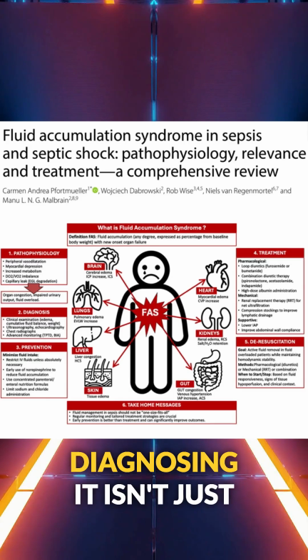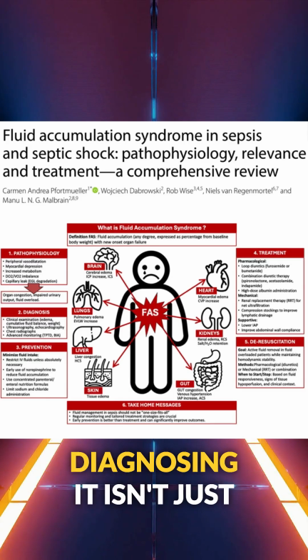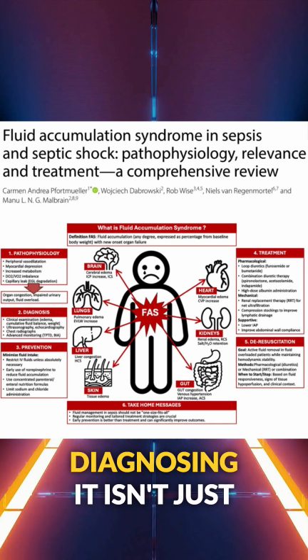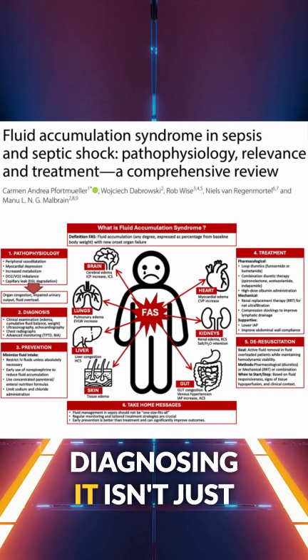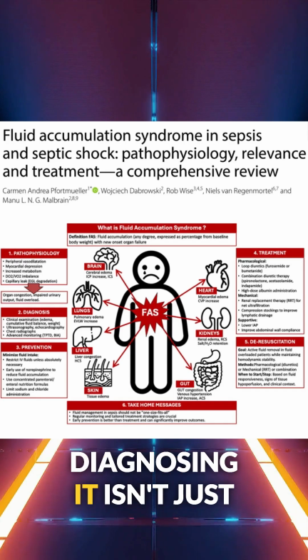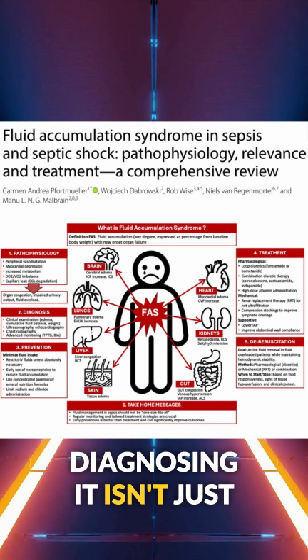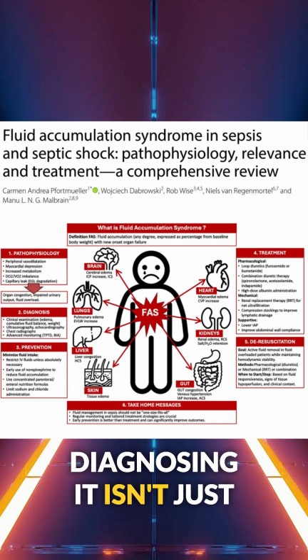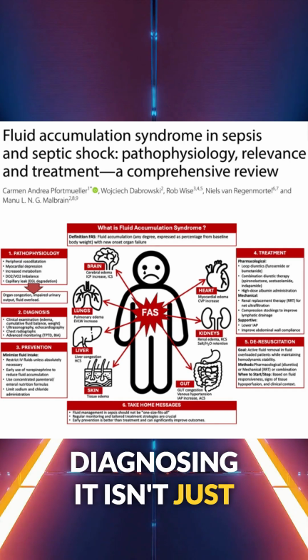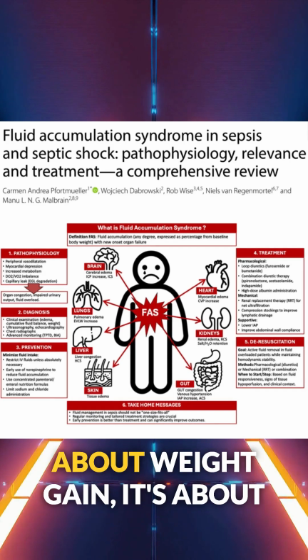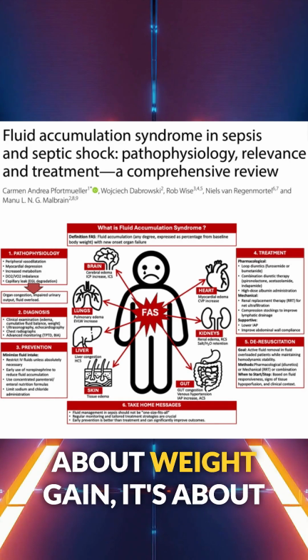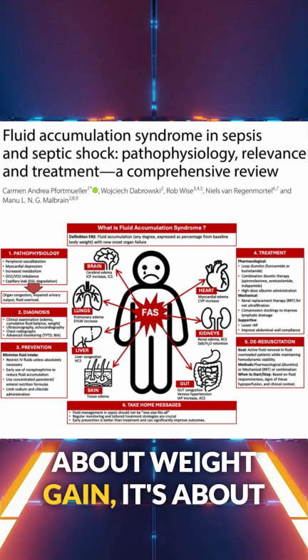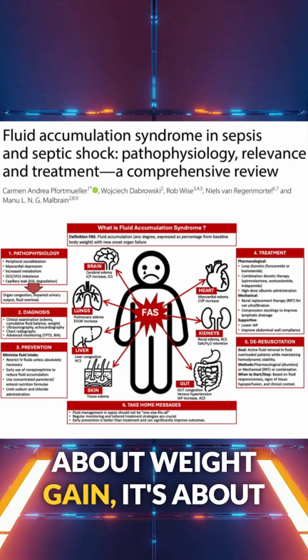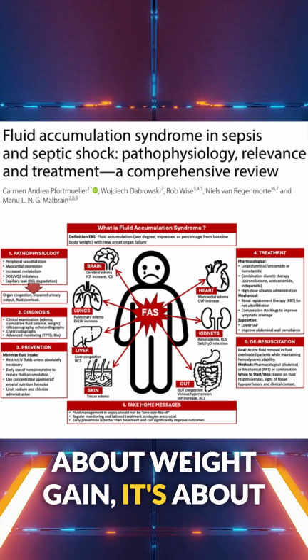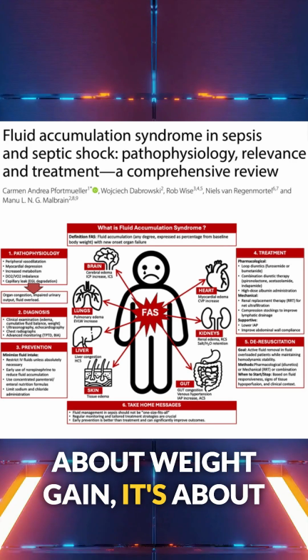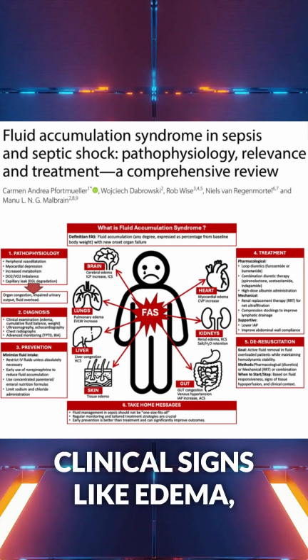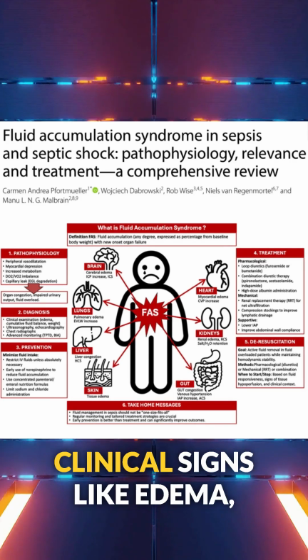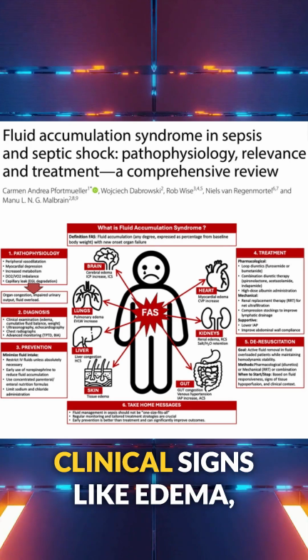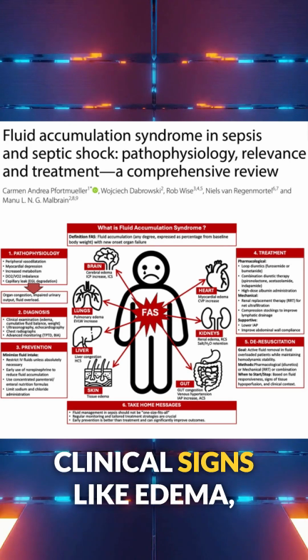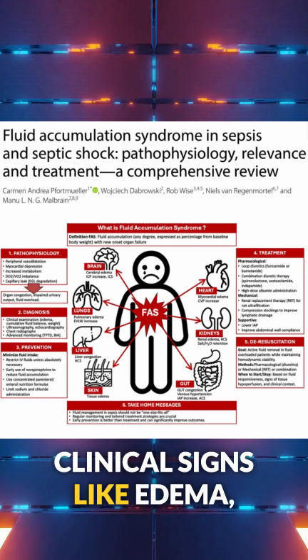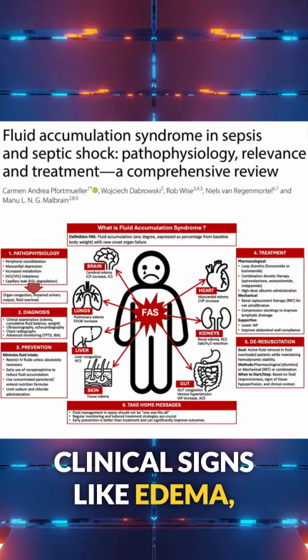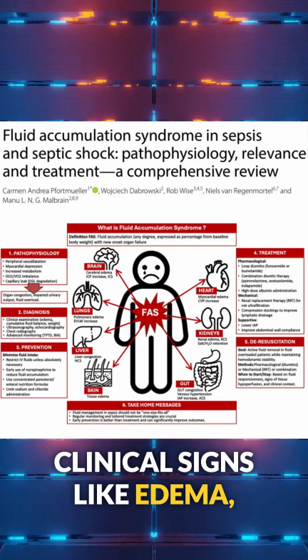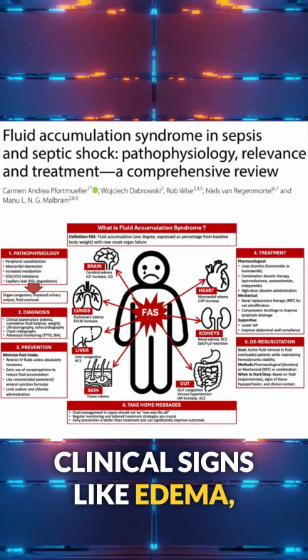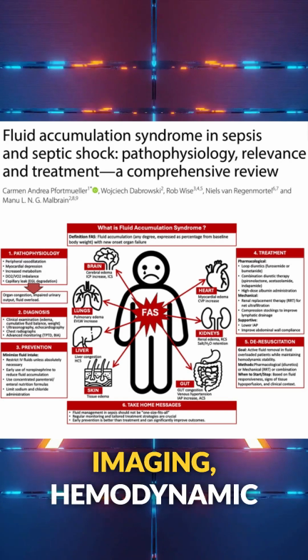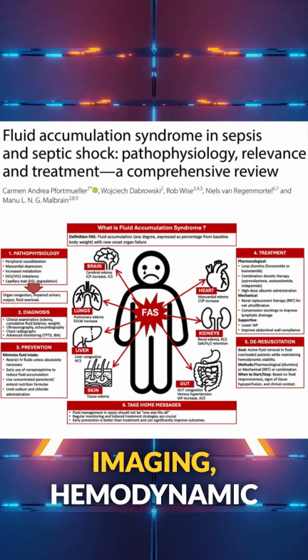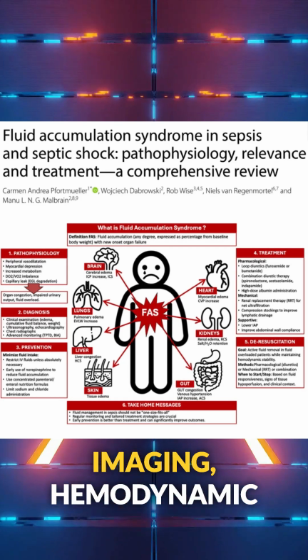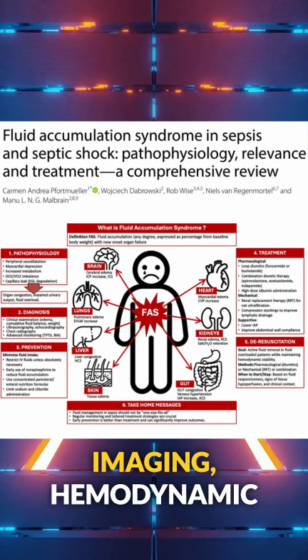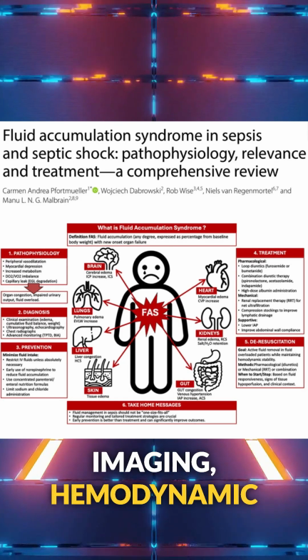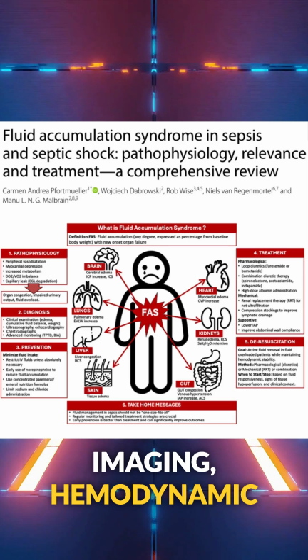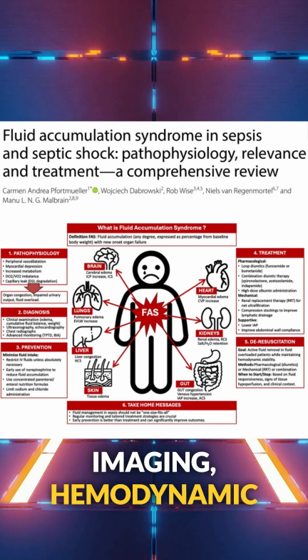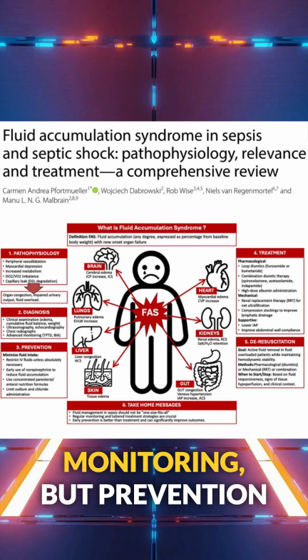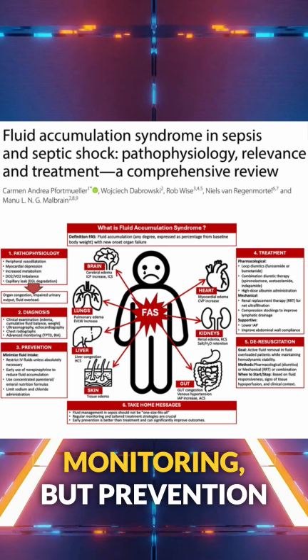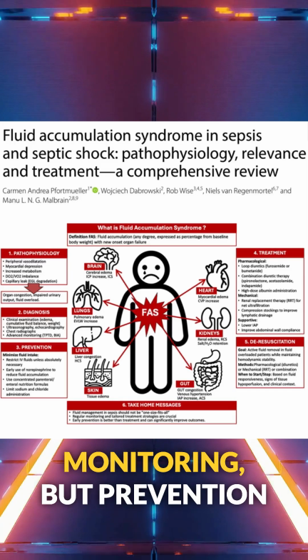Diagnosing it isn't just about weight gain. It's about clinical signs like edema, imaging, and hemodynamic monitoring.